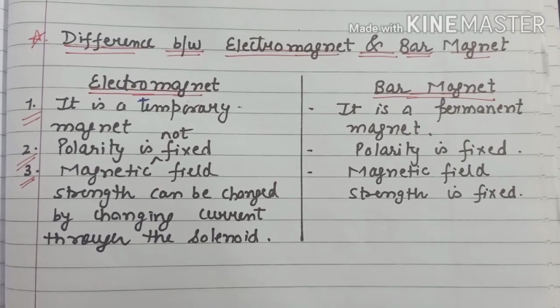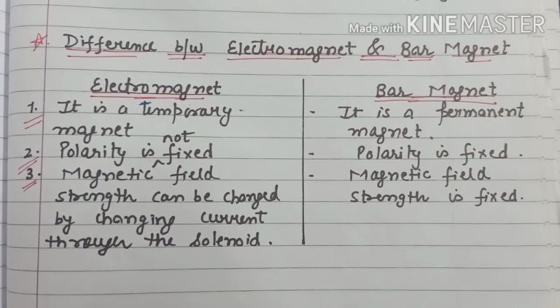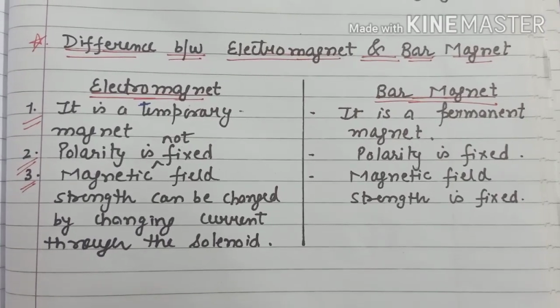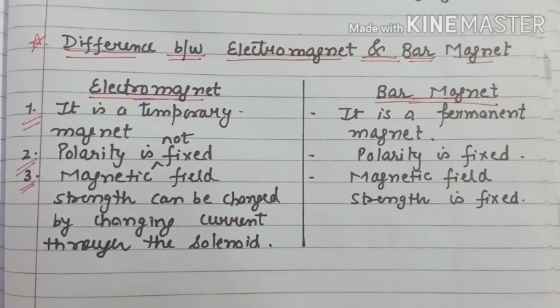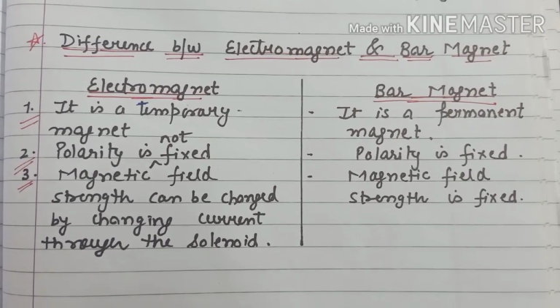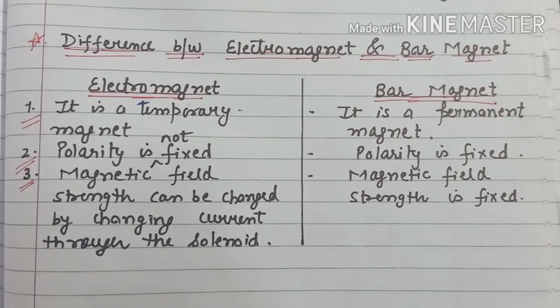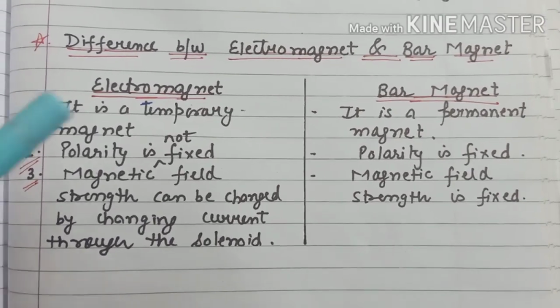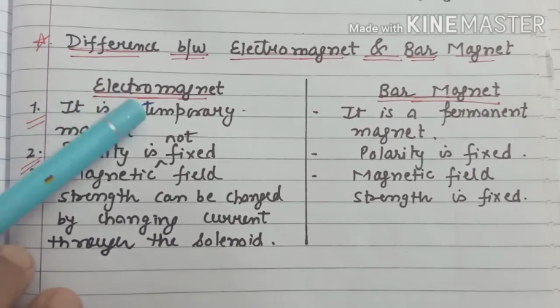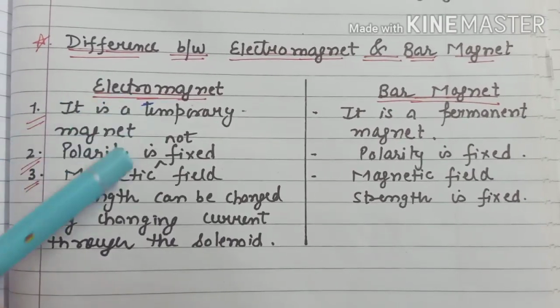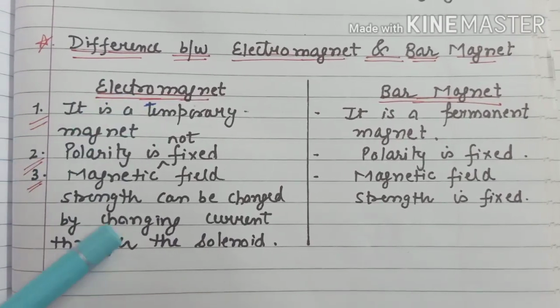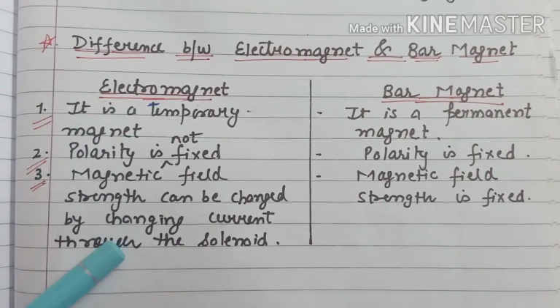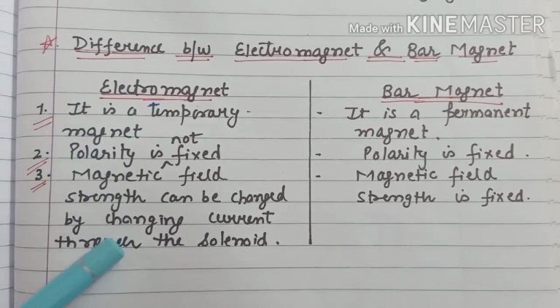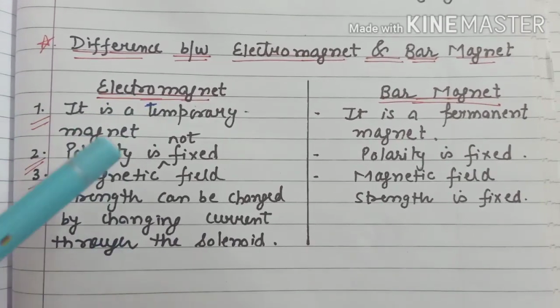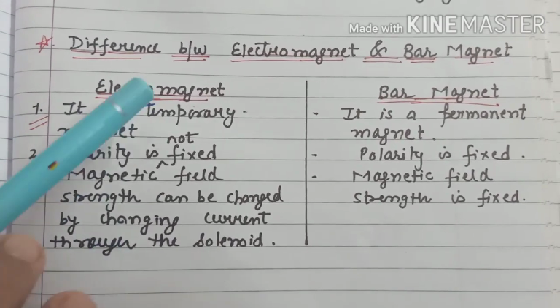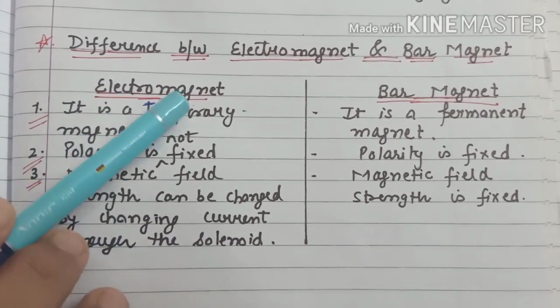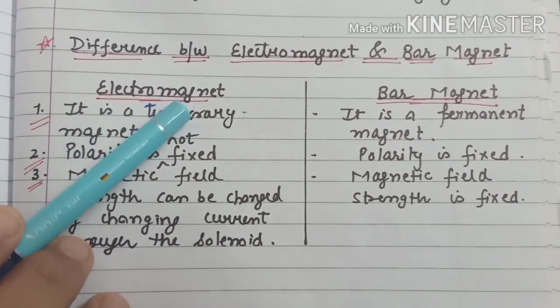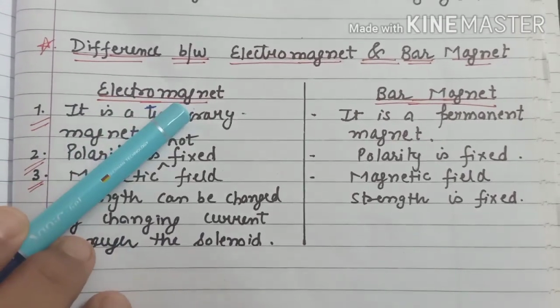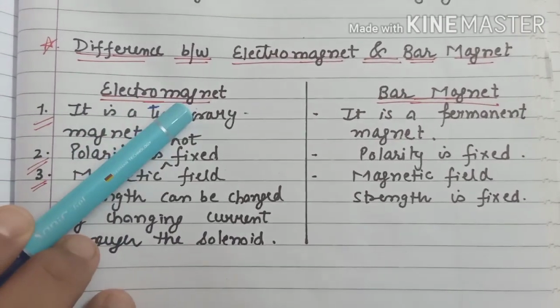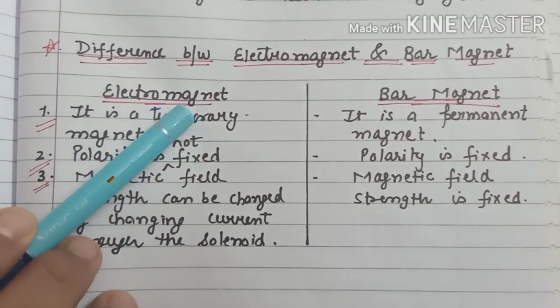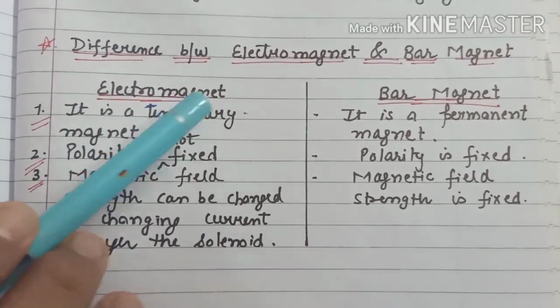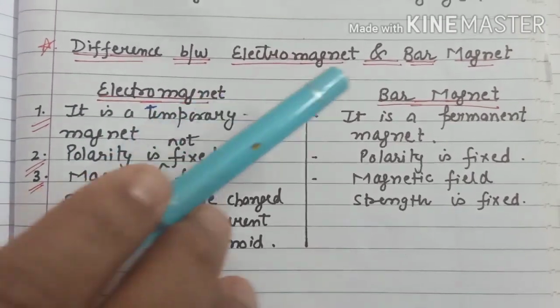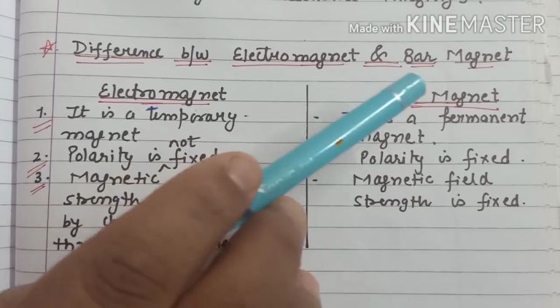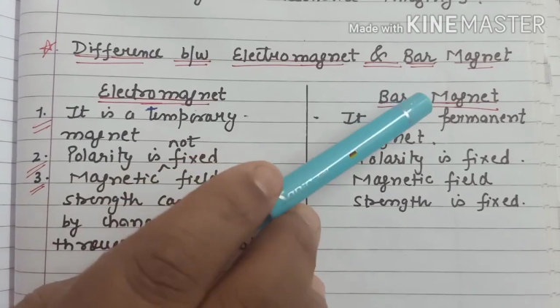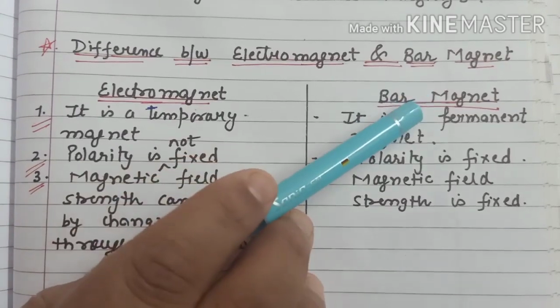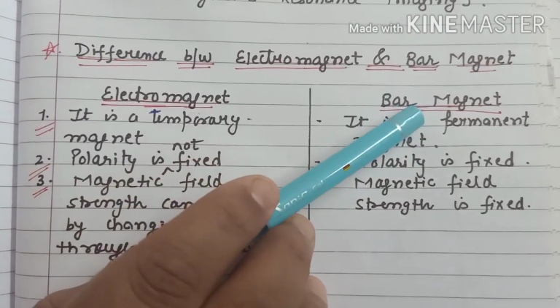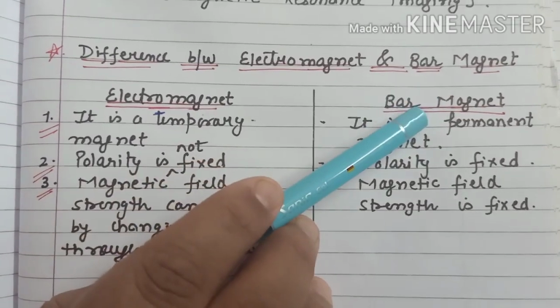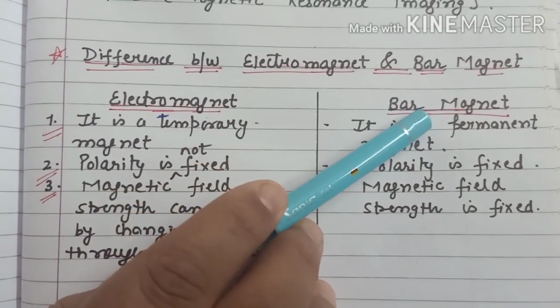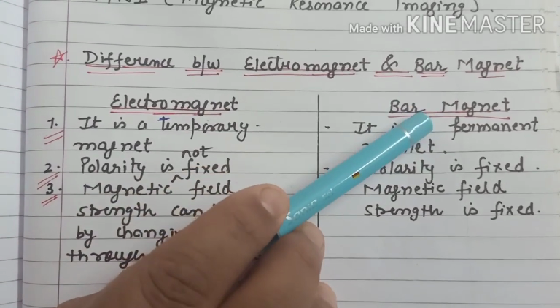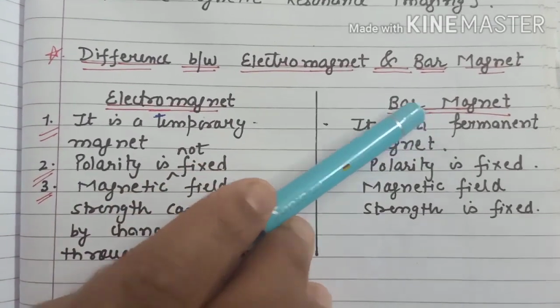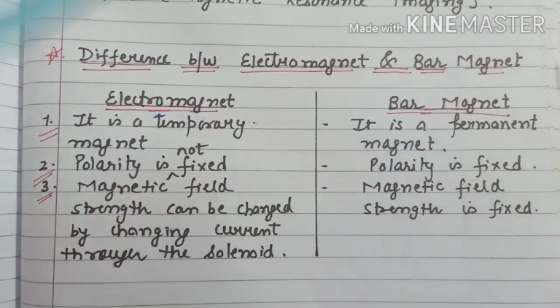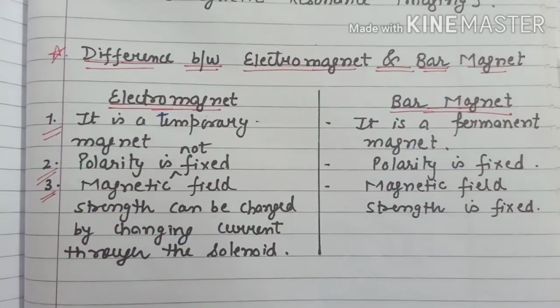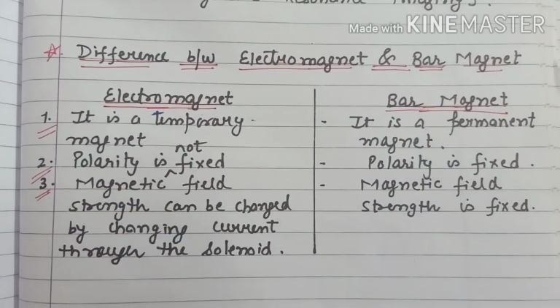So these are the three main differences between an electromagnet and a bar magnet.